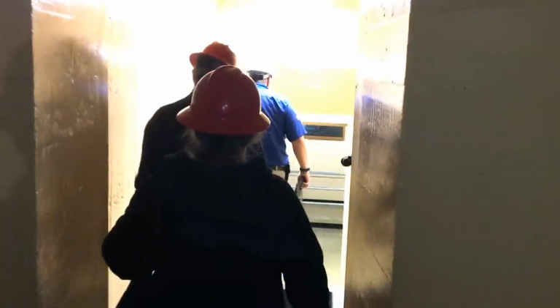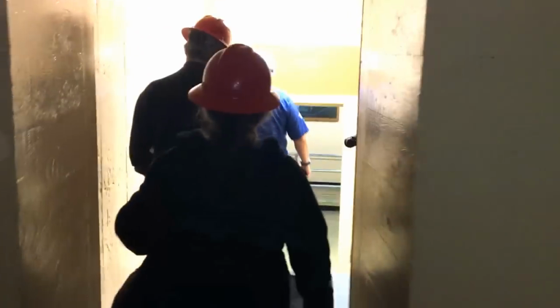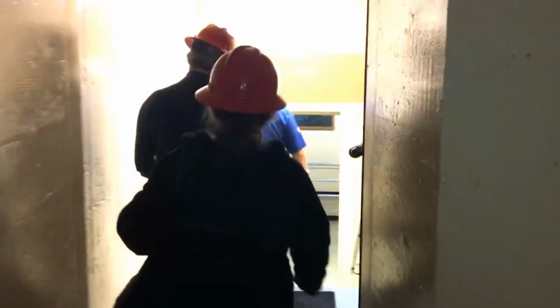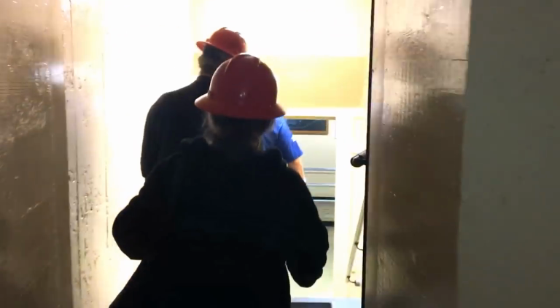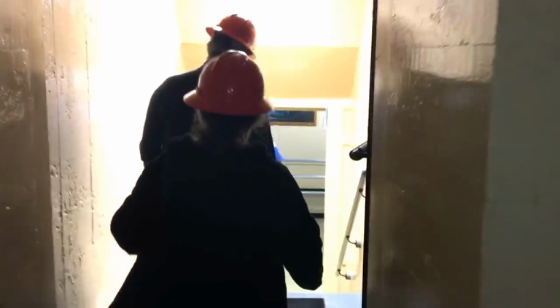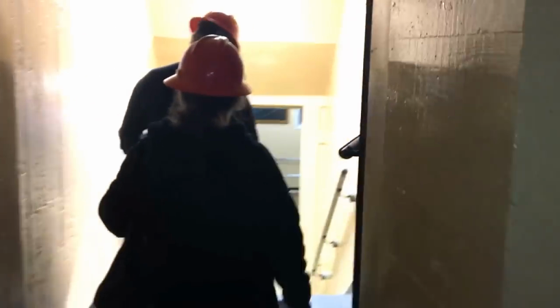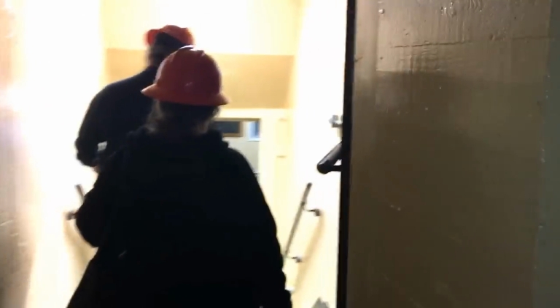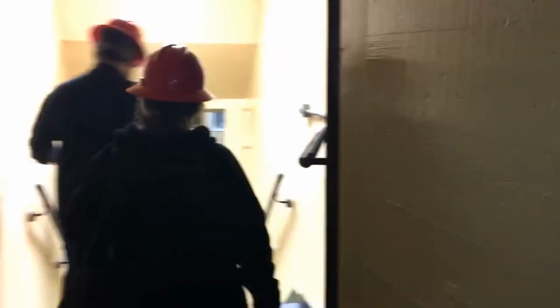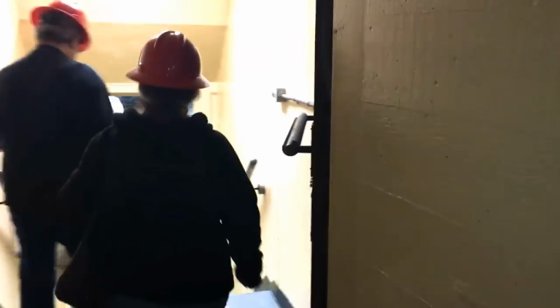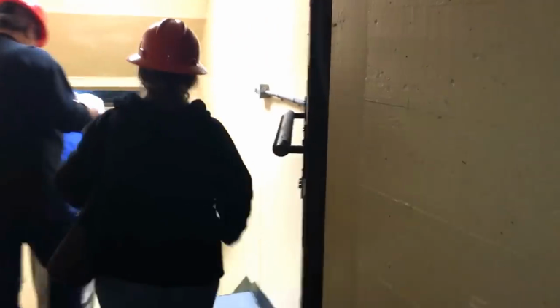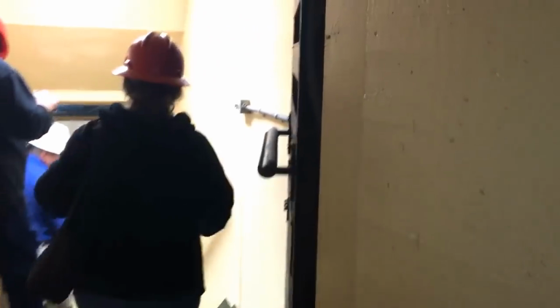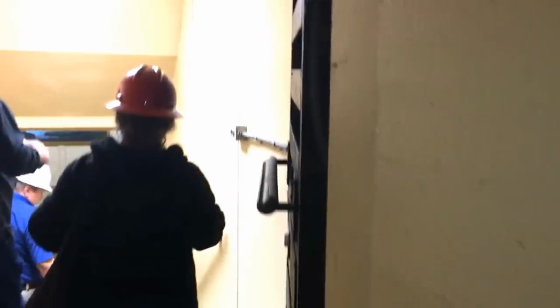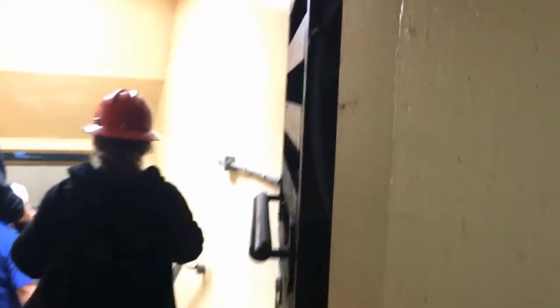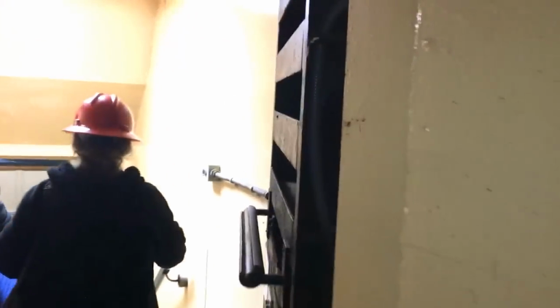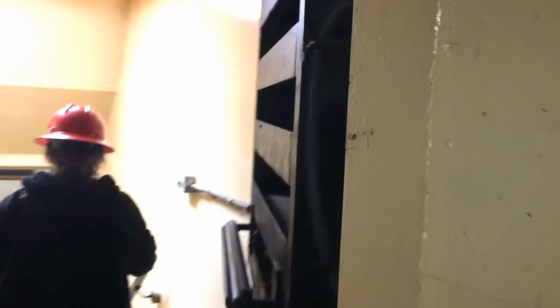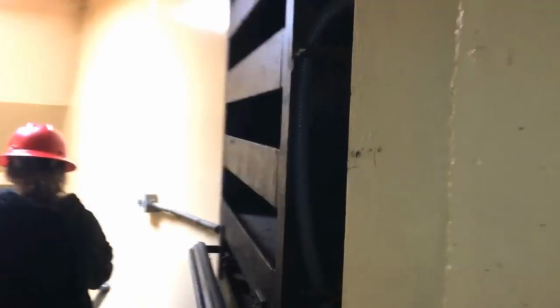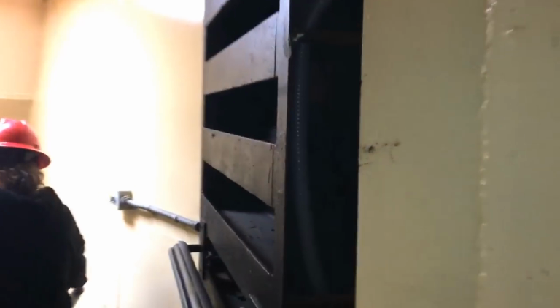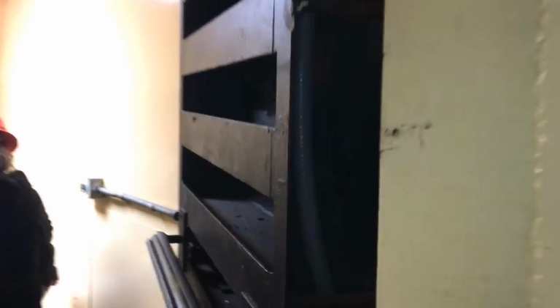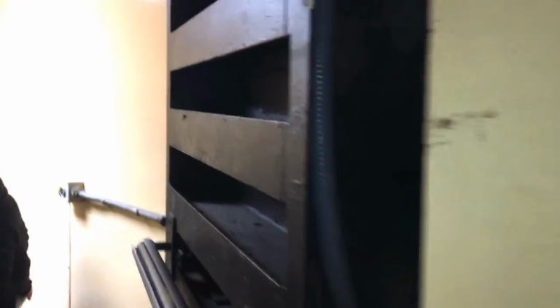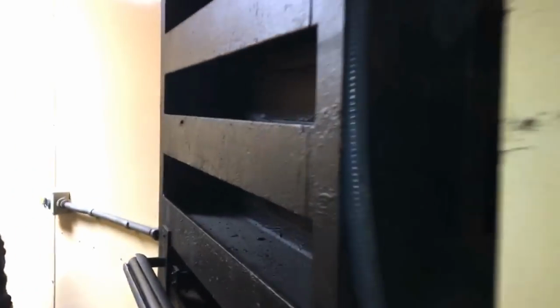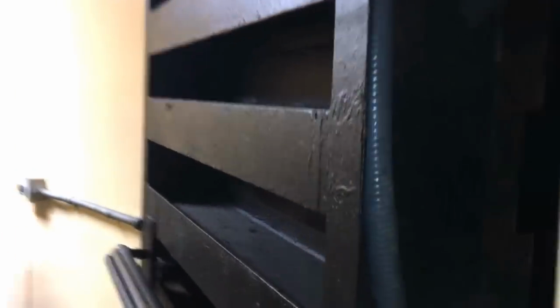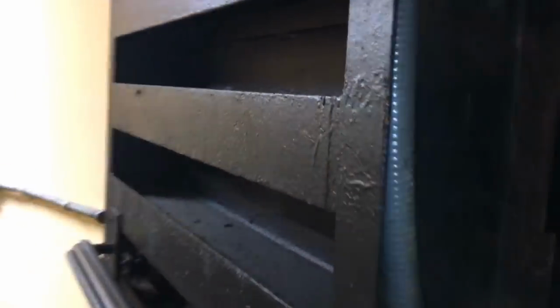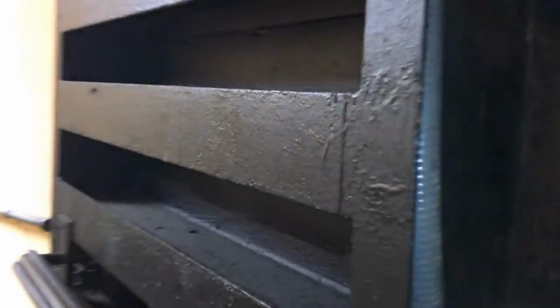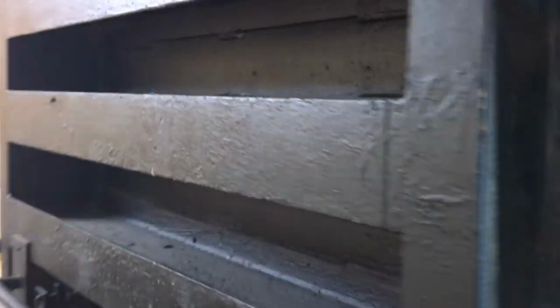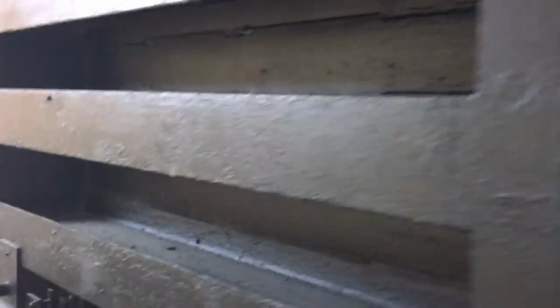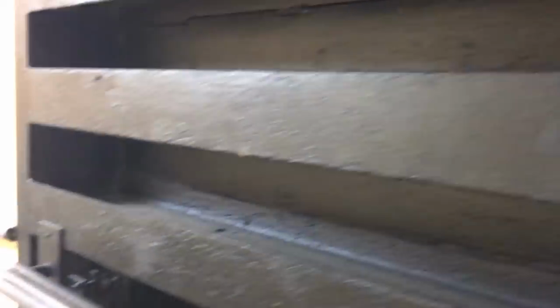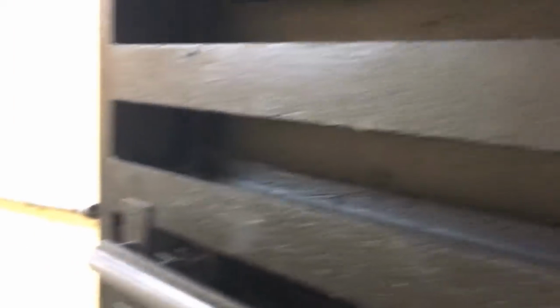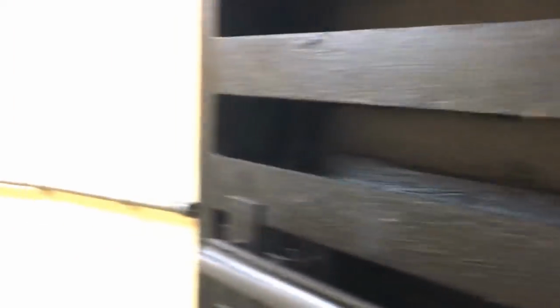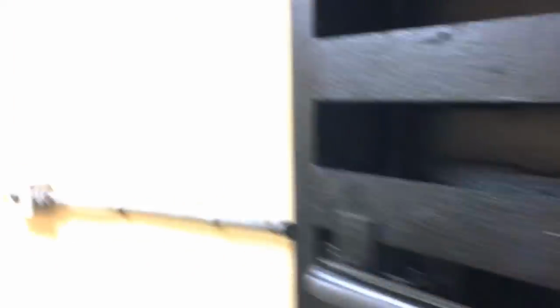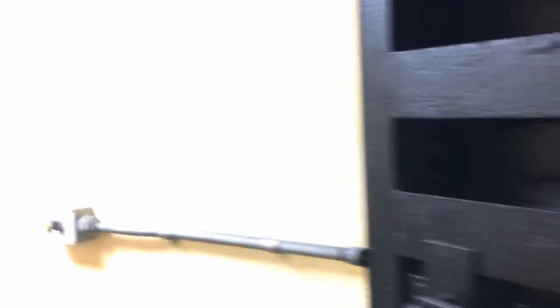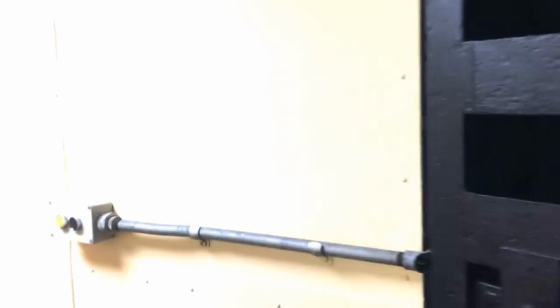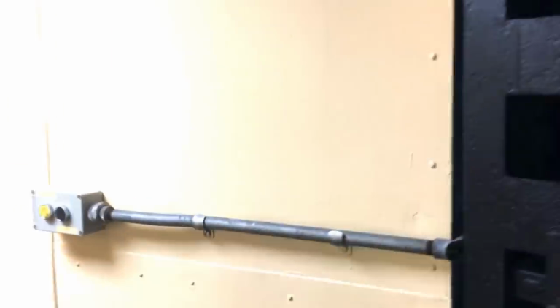The power went out in the power plant. That's right — we were in a dam that produces electrical power, and the power went out.